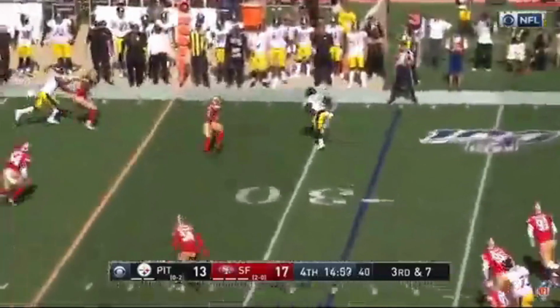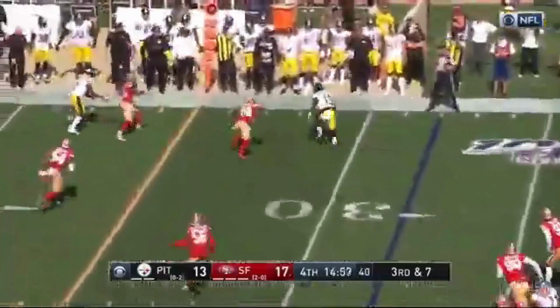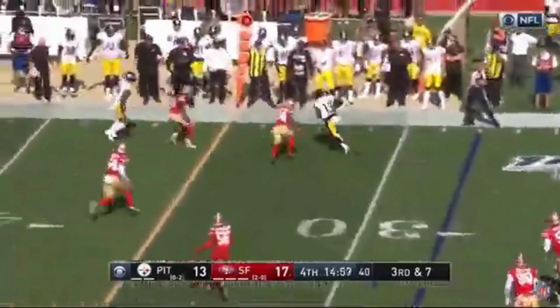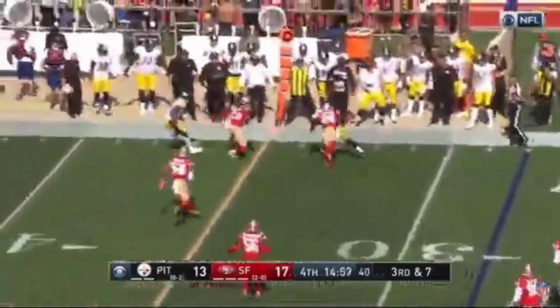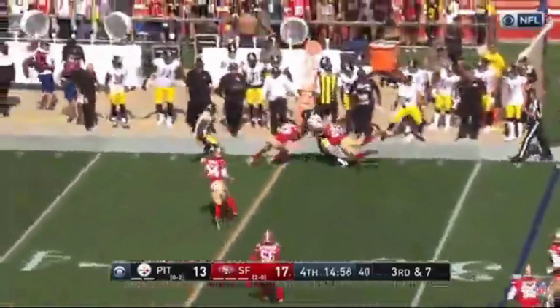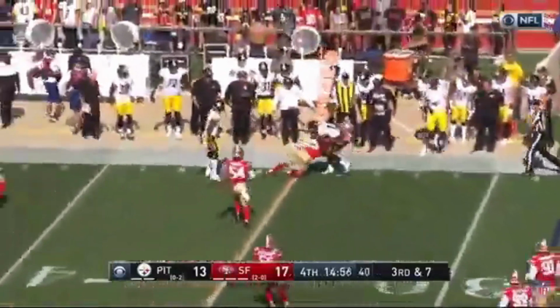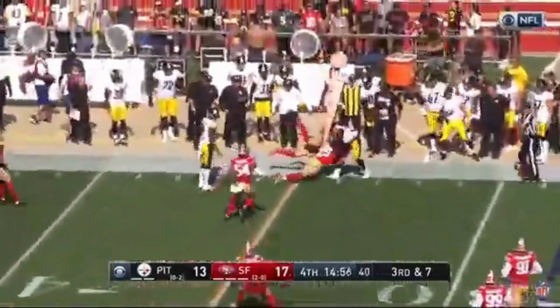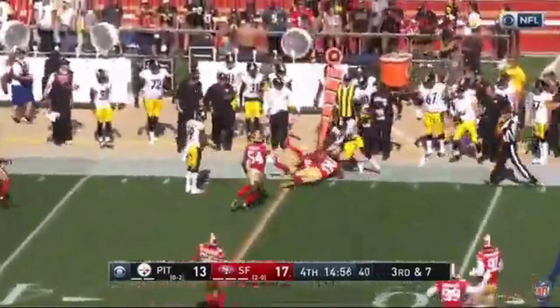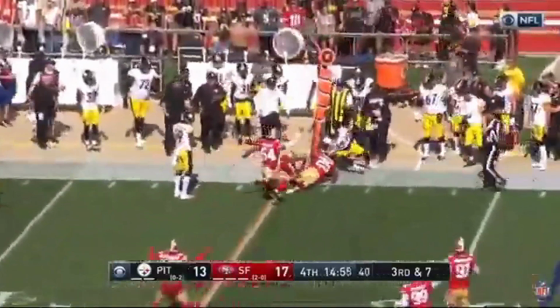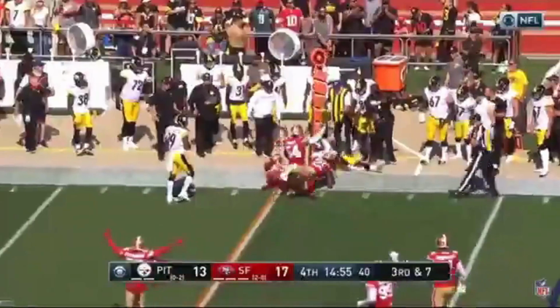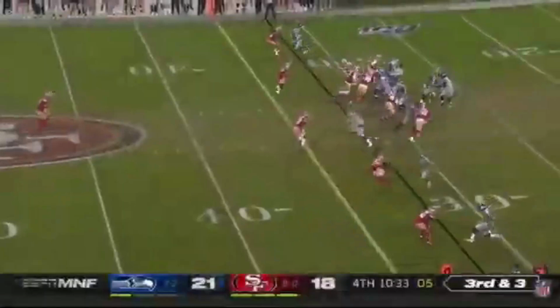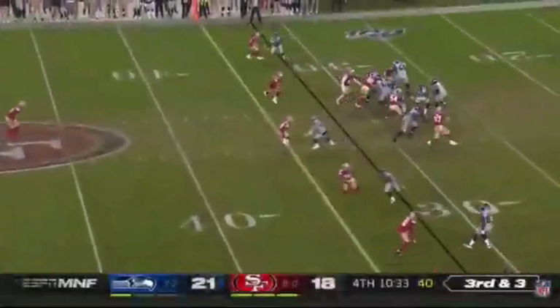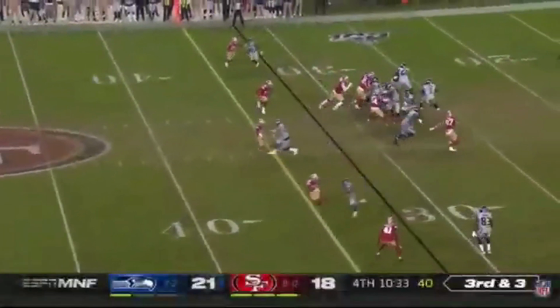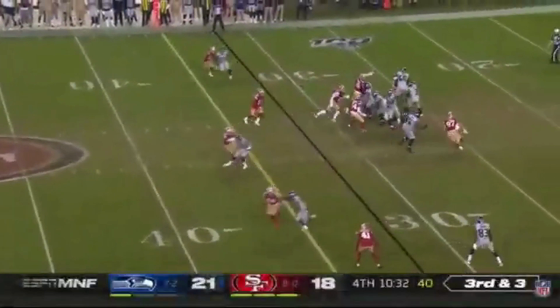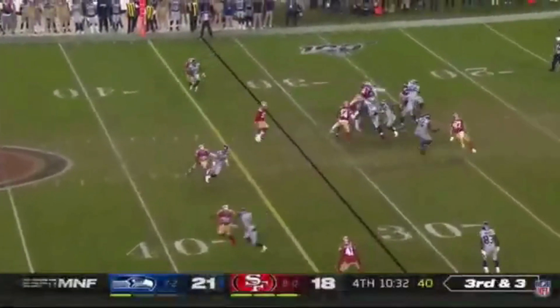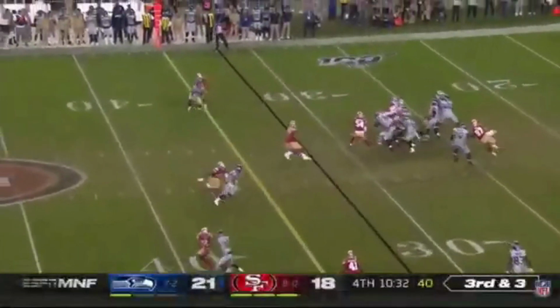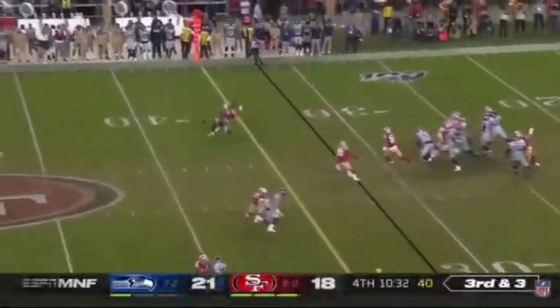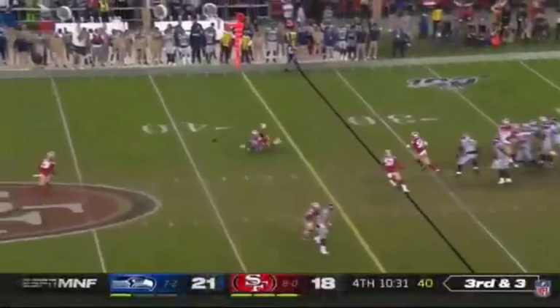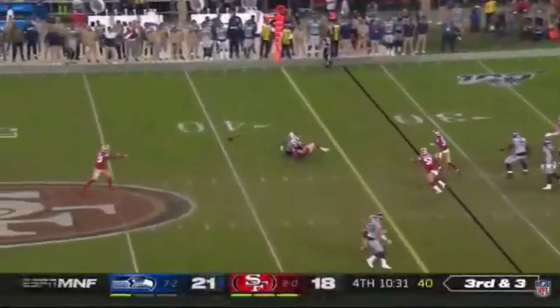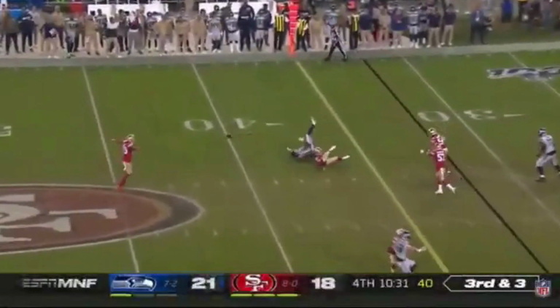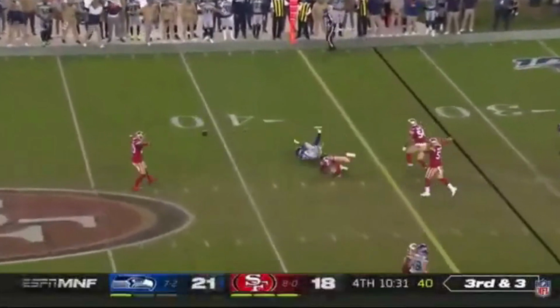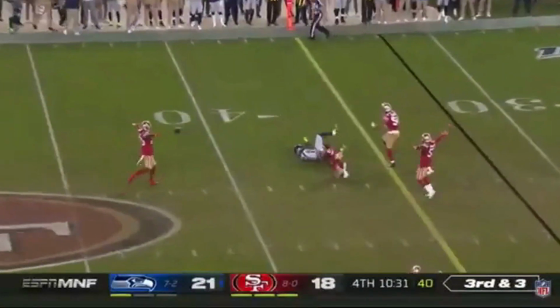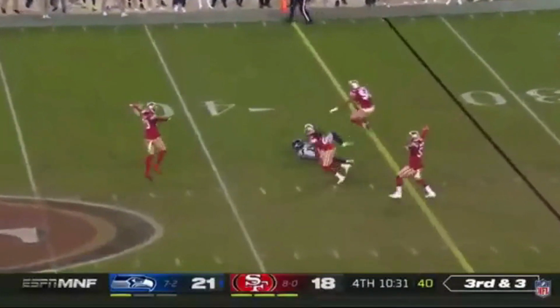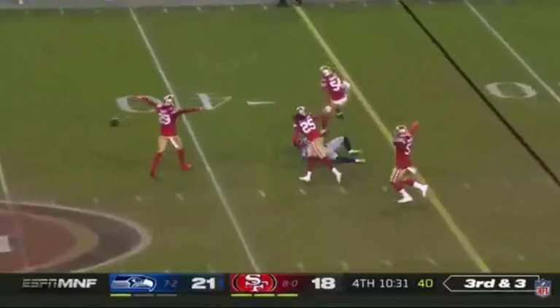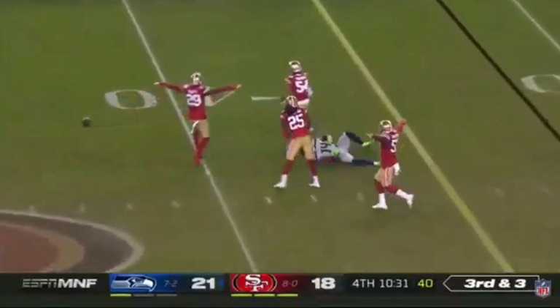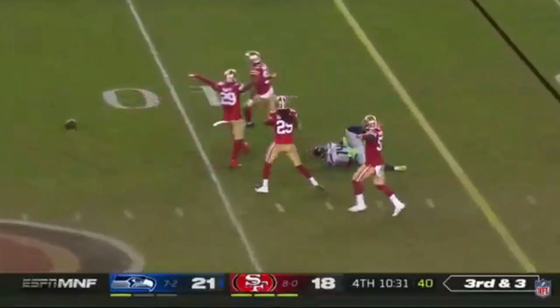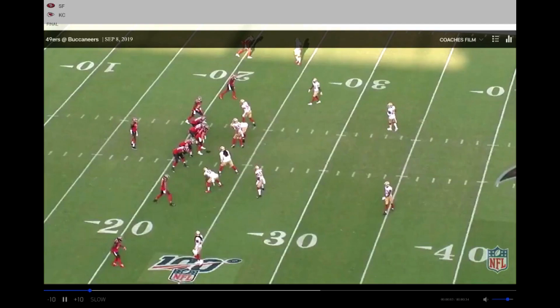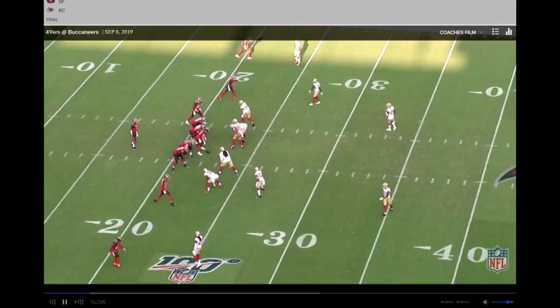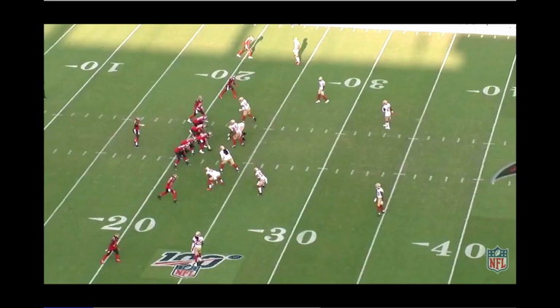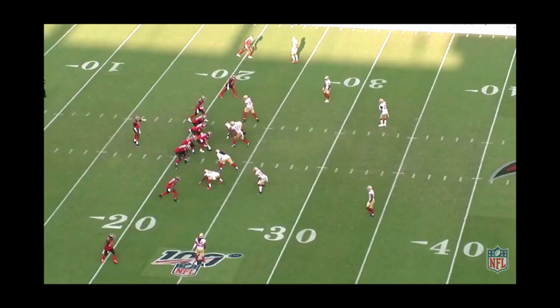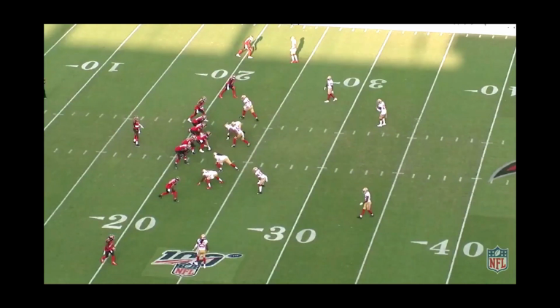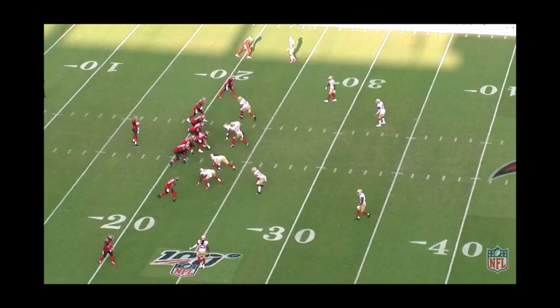We are going to take a look at a few of Richard Sherman's plays this year and see why he is the best. Let's start with scheme.